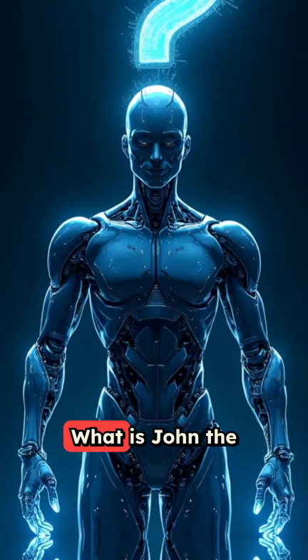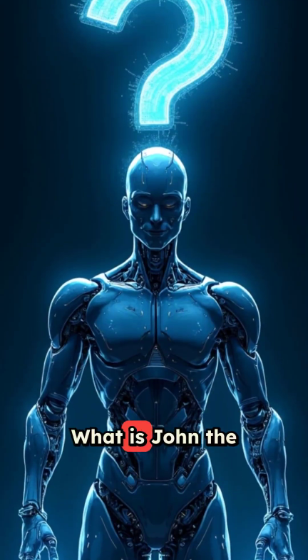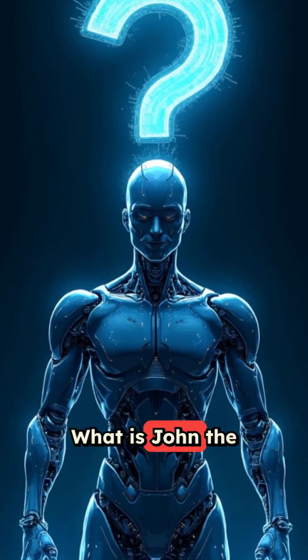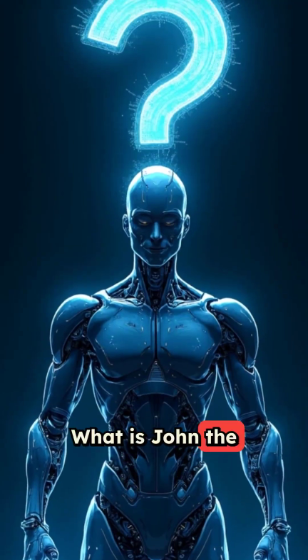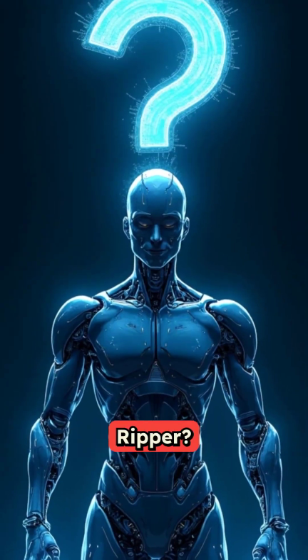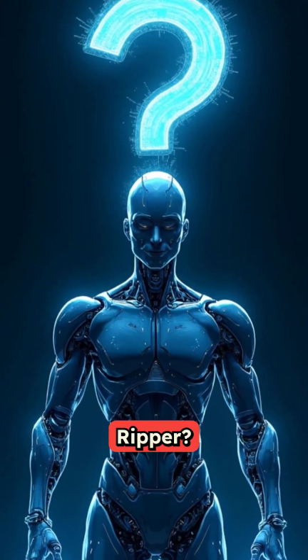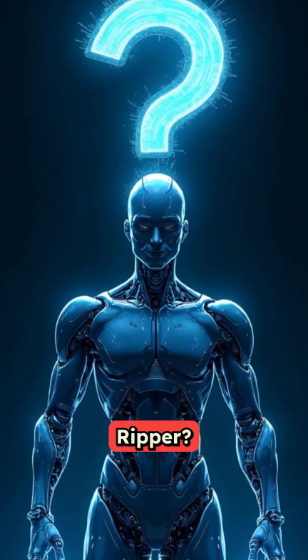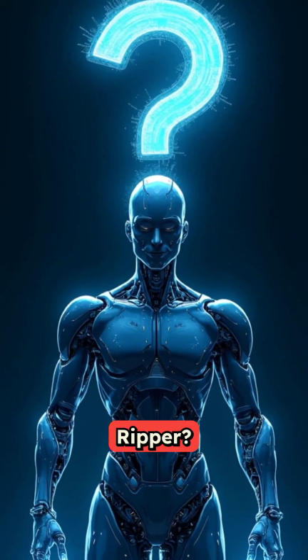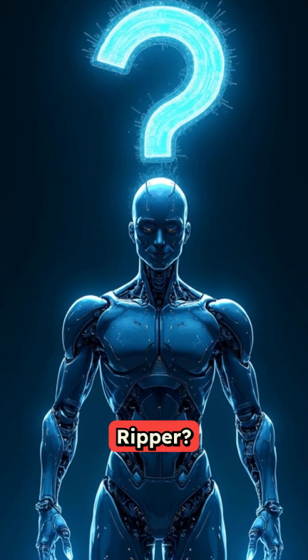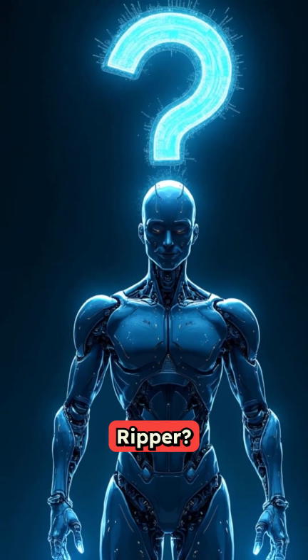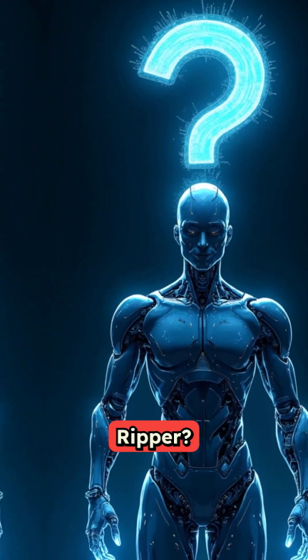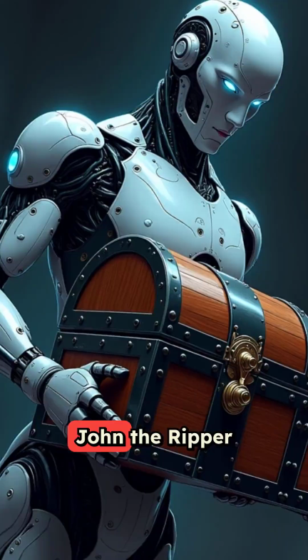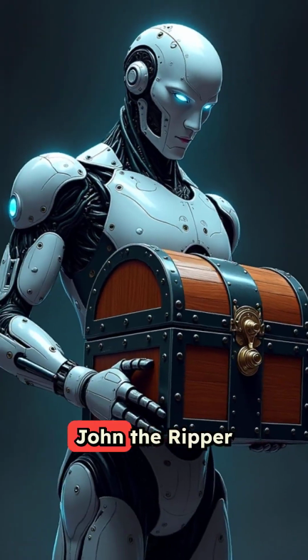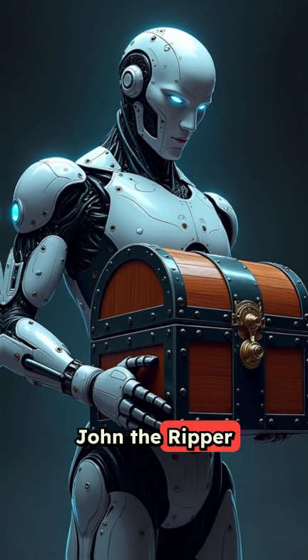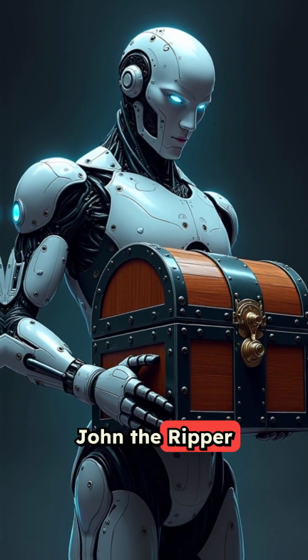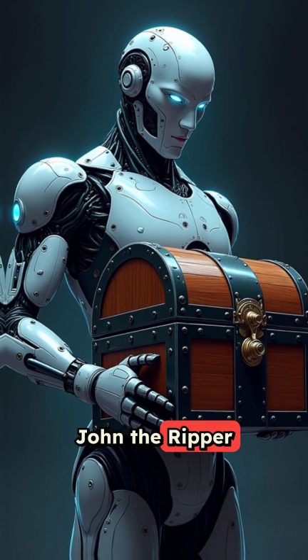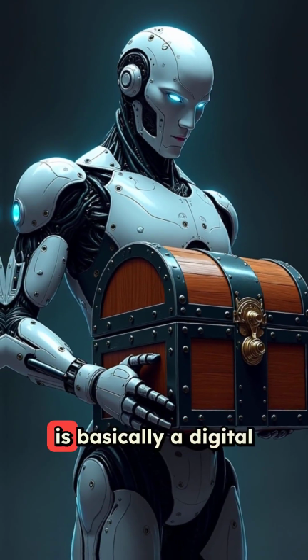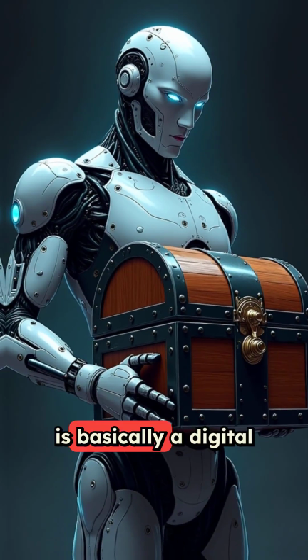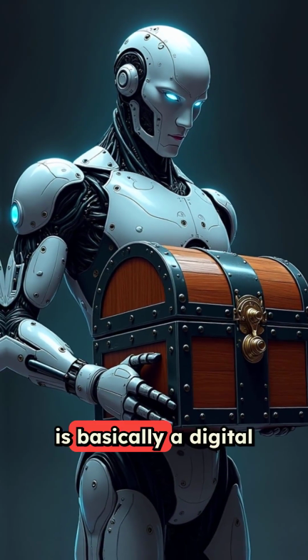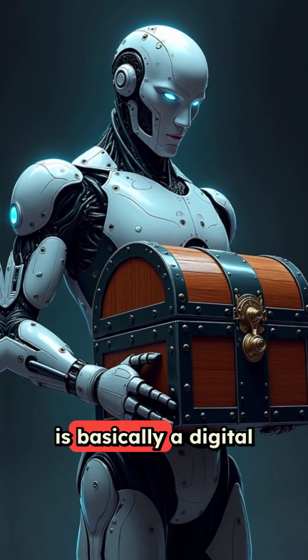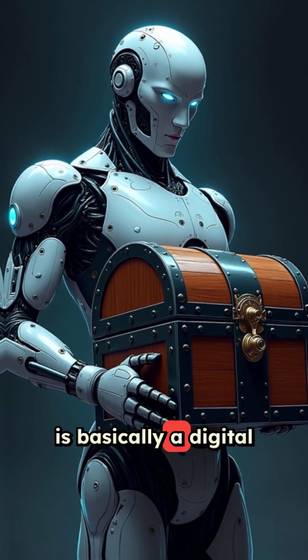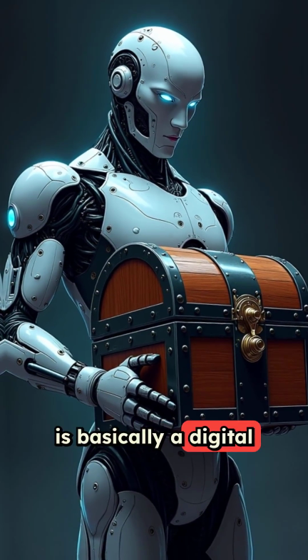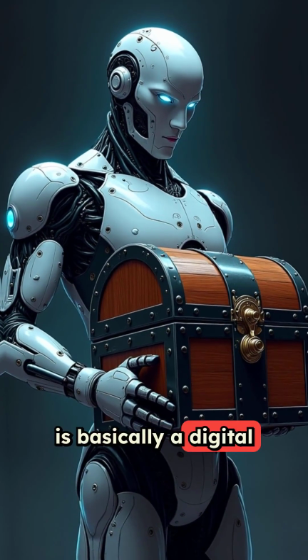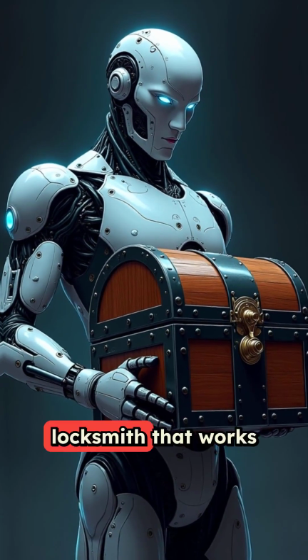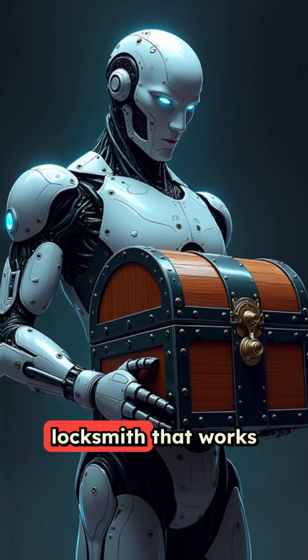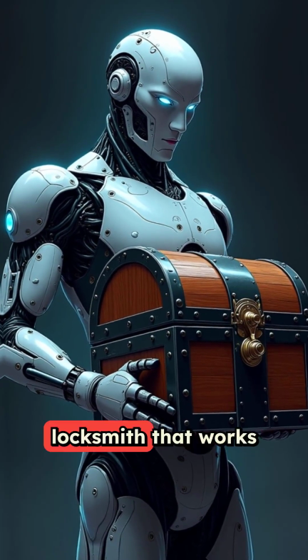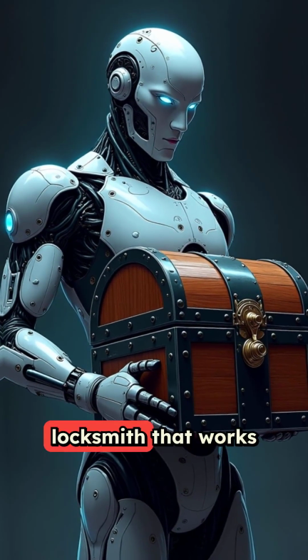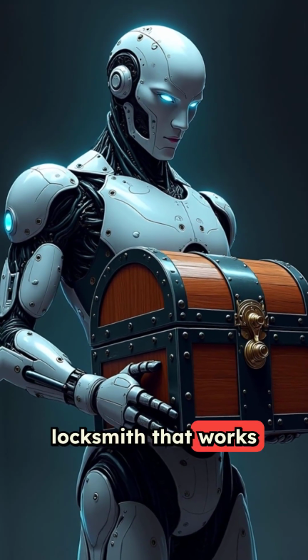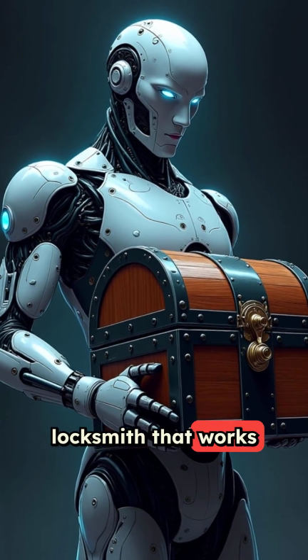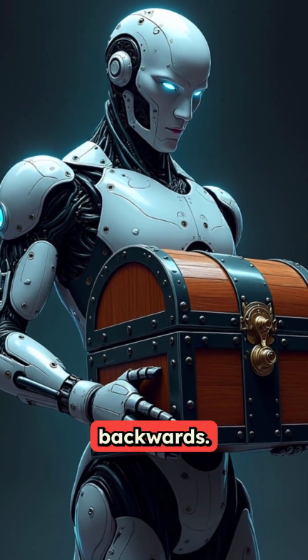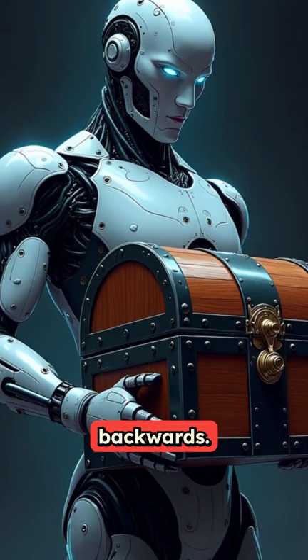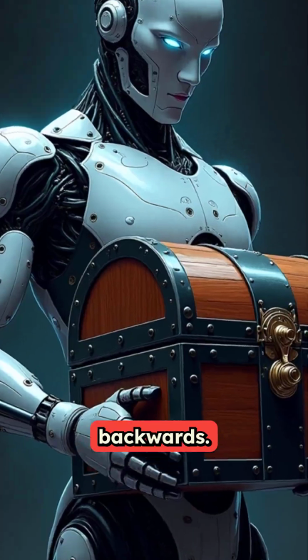What is John the Ripper? John the Ripper is basically a digital locksmith that works backwards.